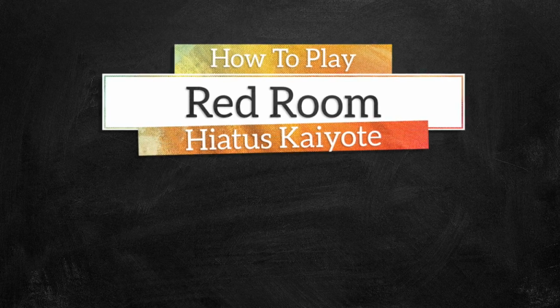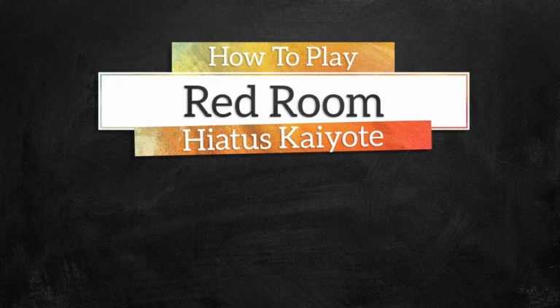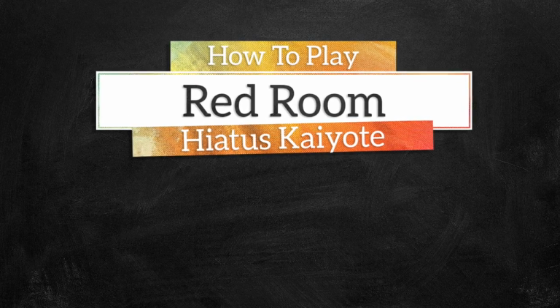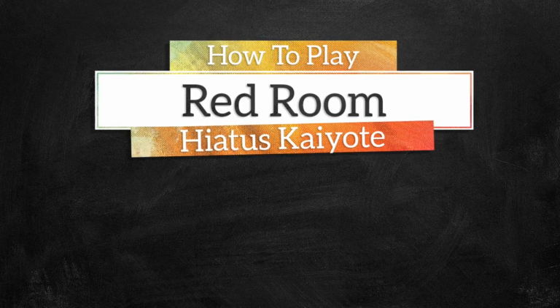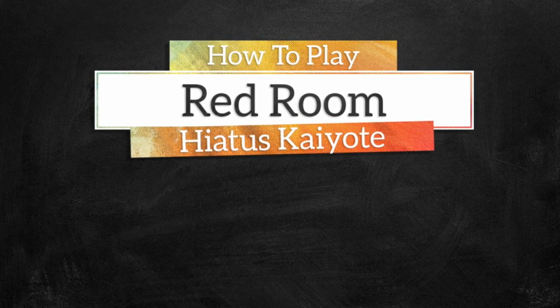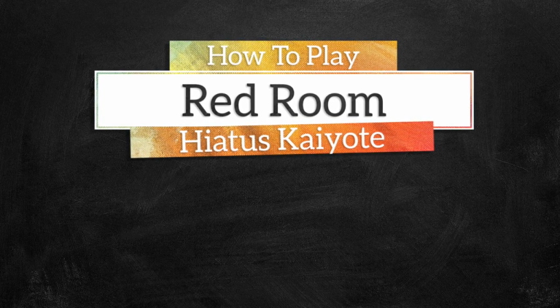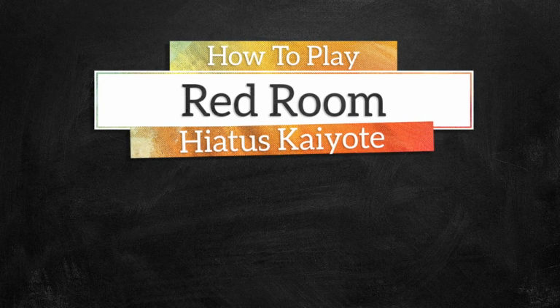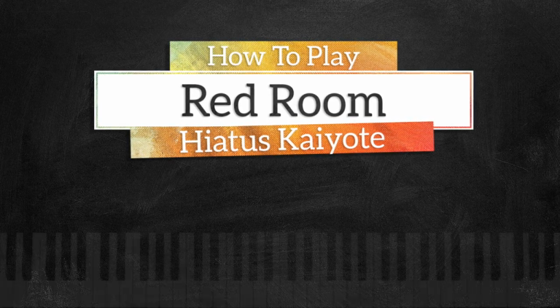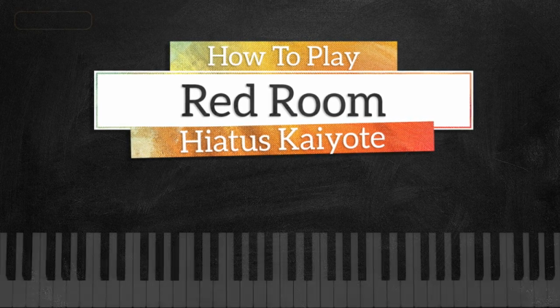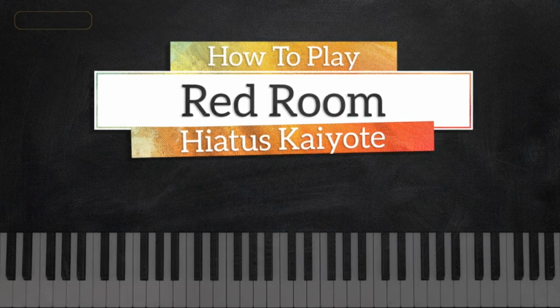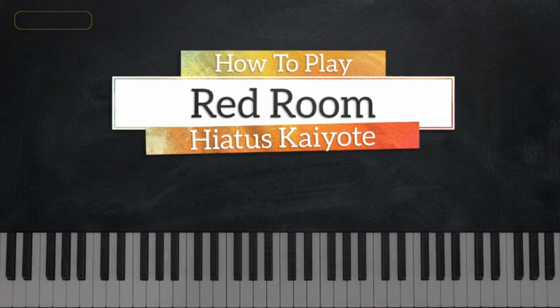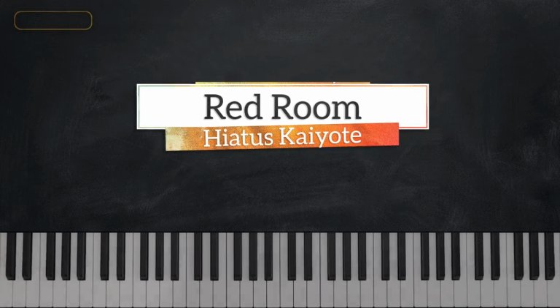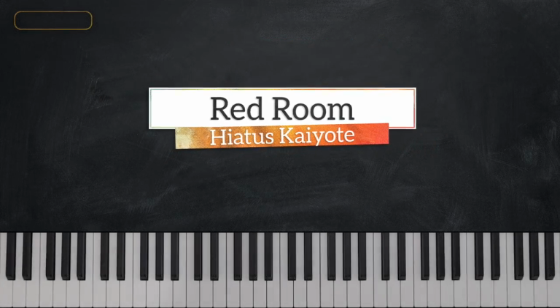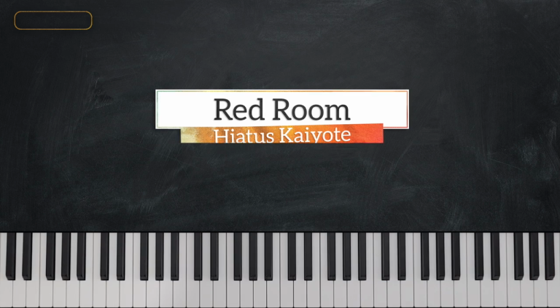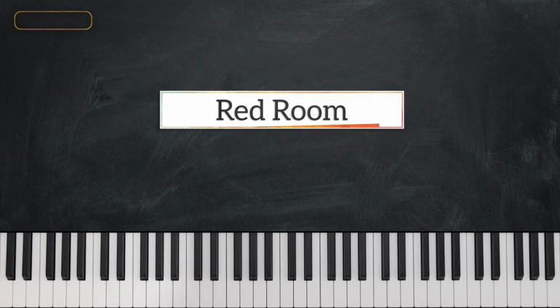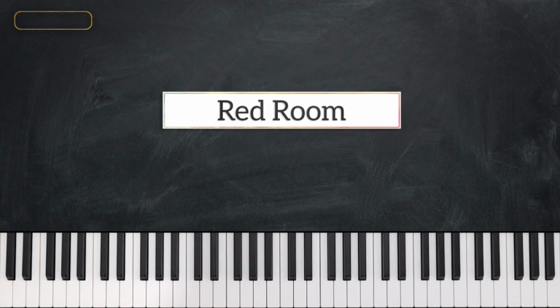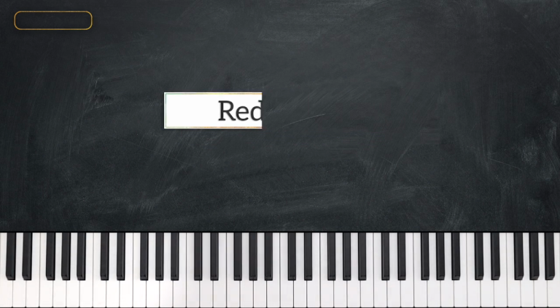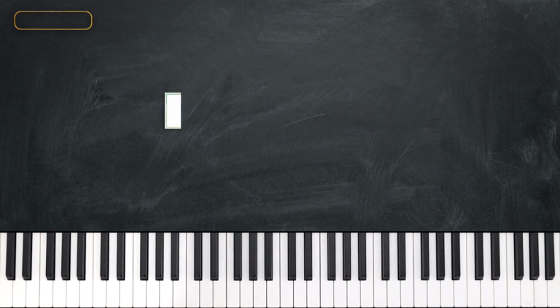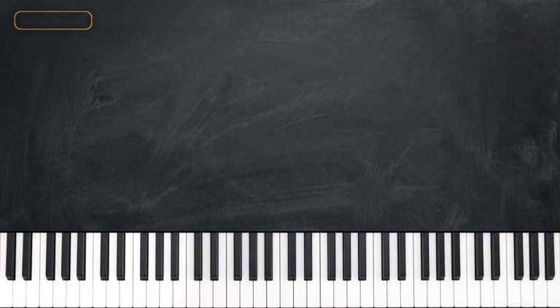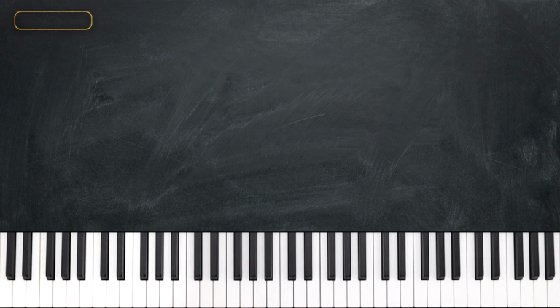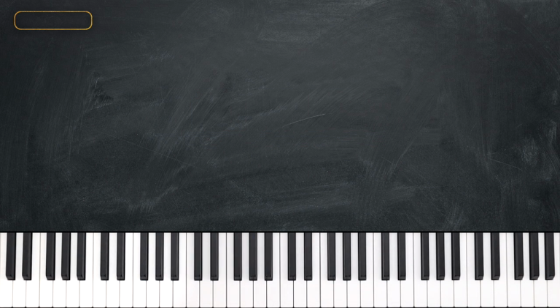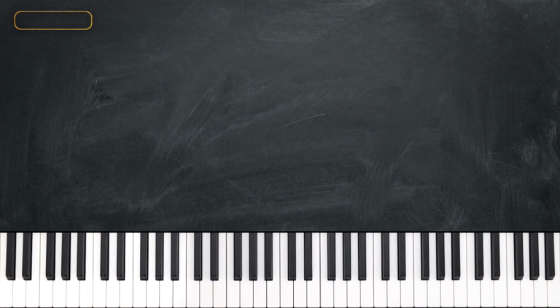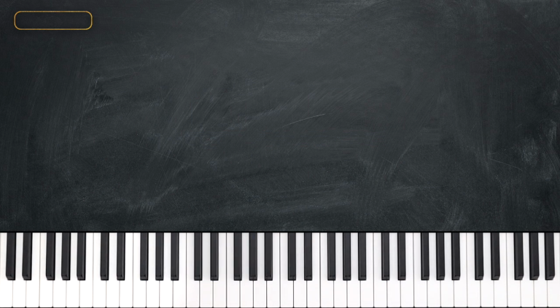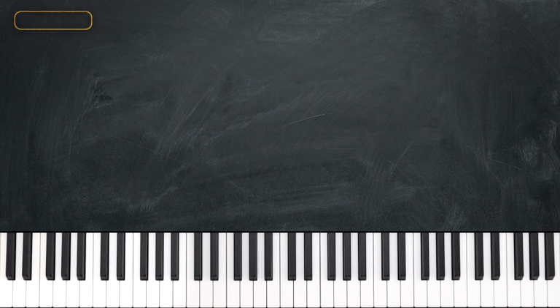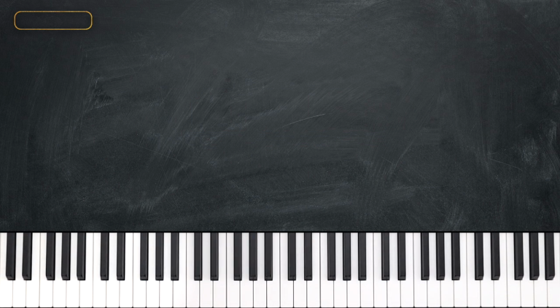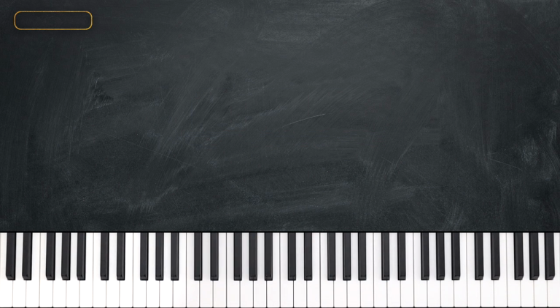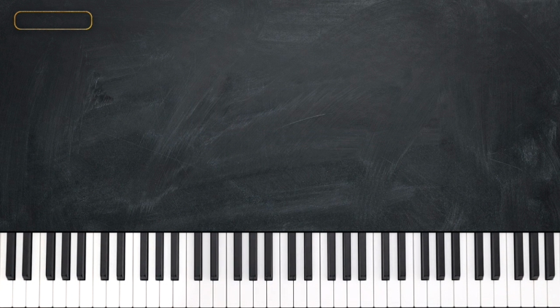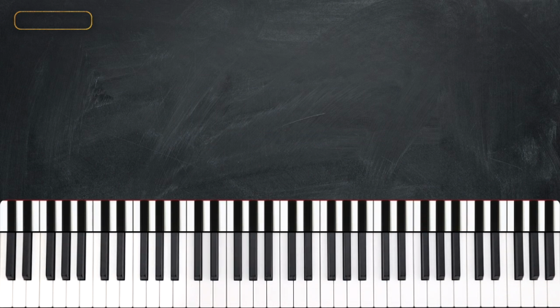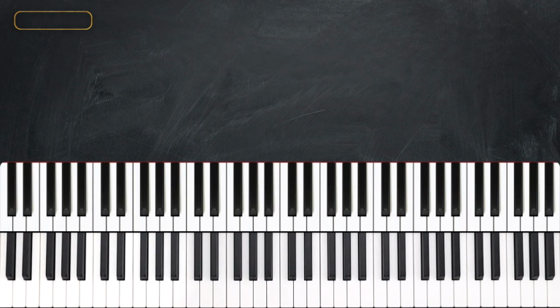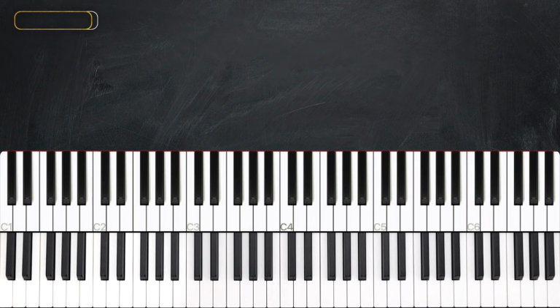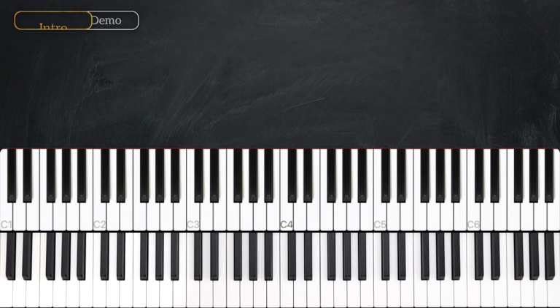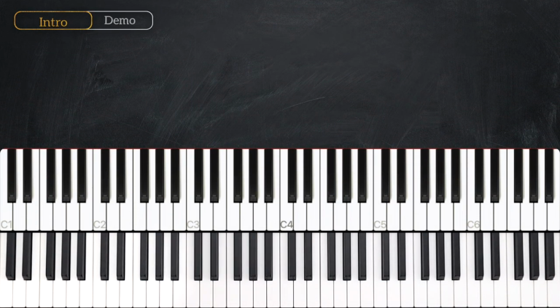Hi guys, this is John with Music Greatness. Today we're looking at Red Room by Hiatus Coyote. We'll start with the intro which sounds like this.